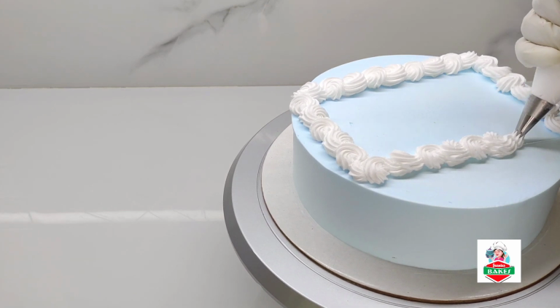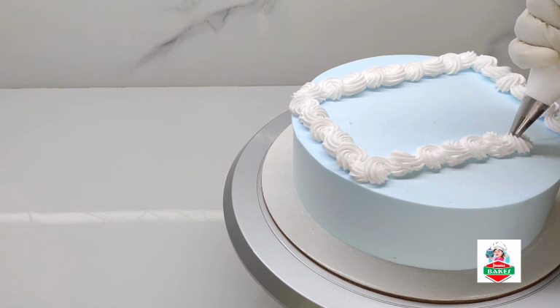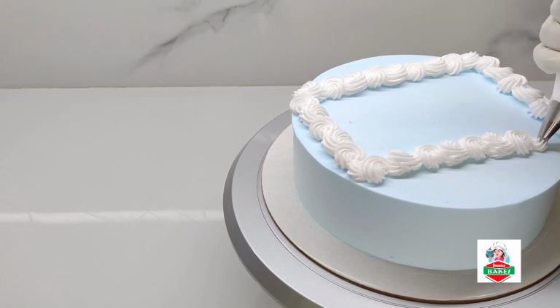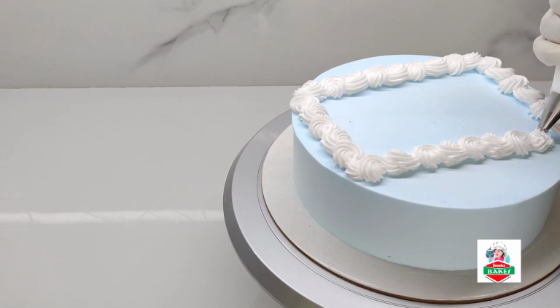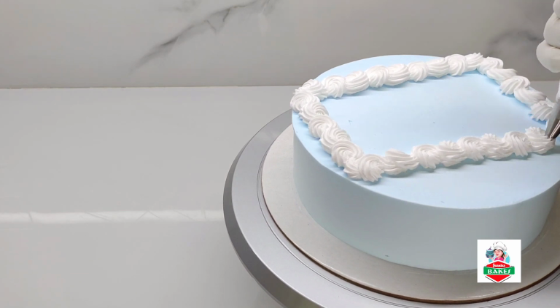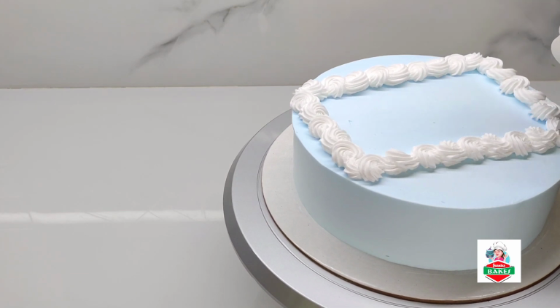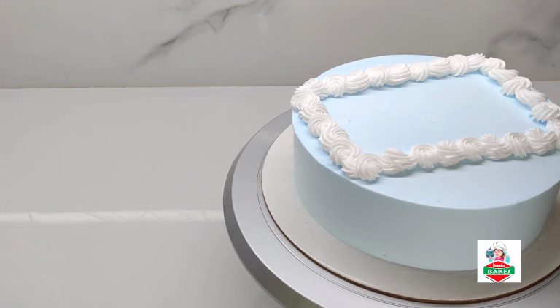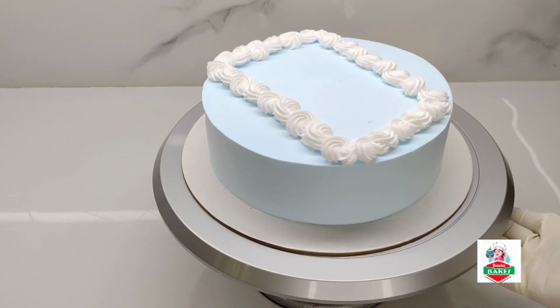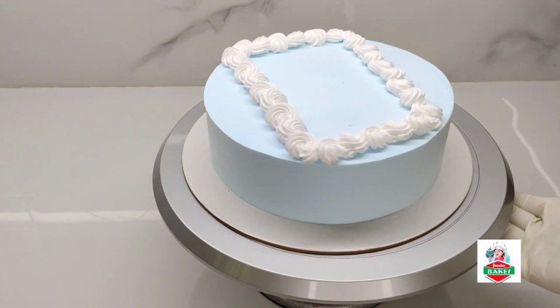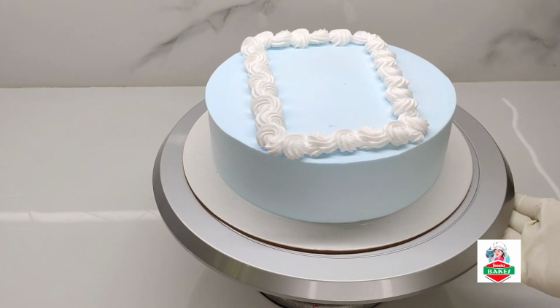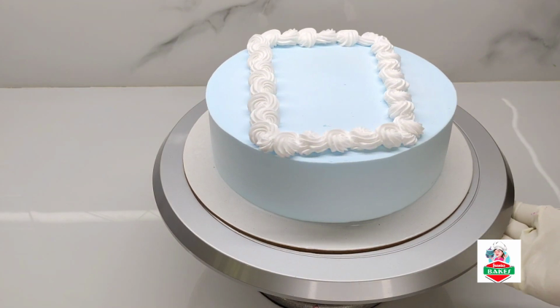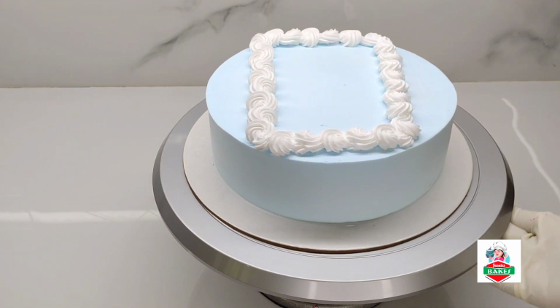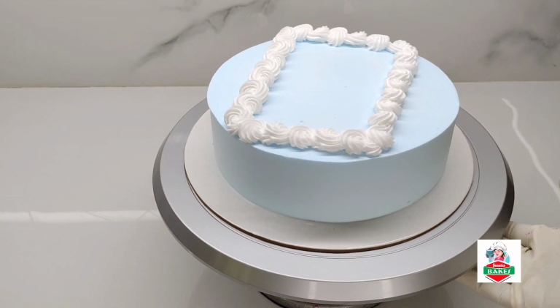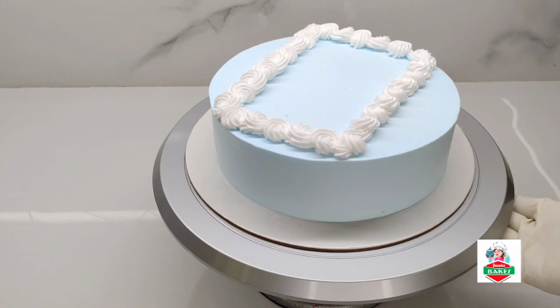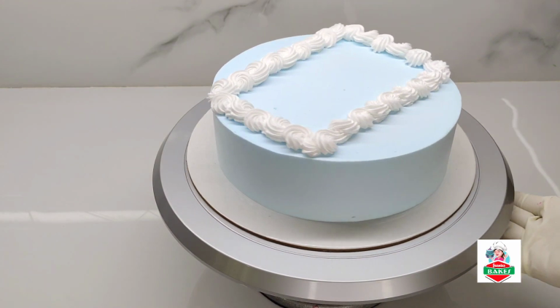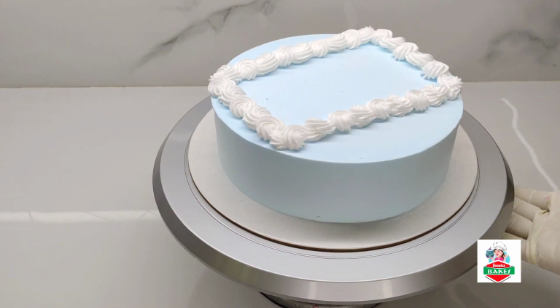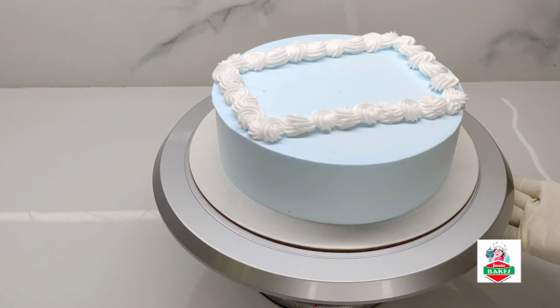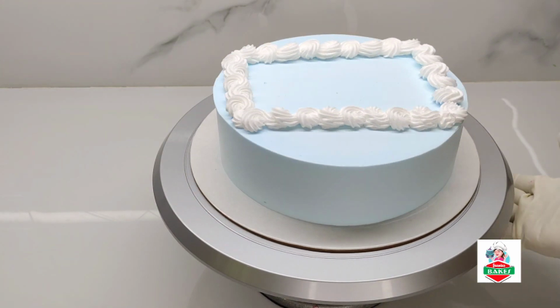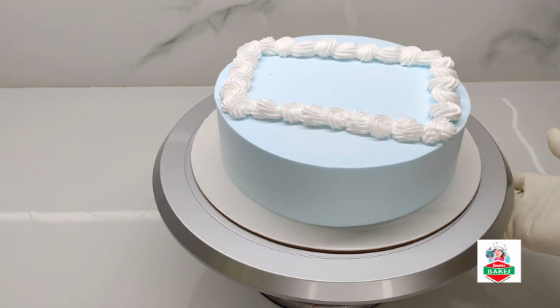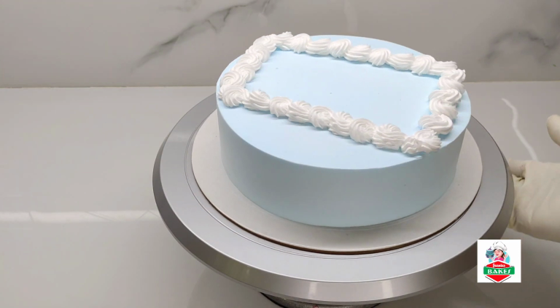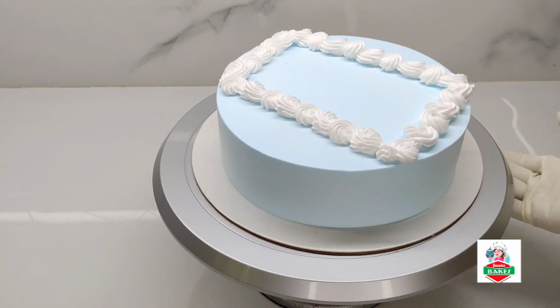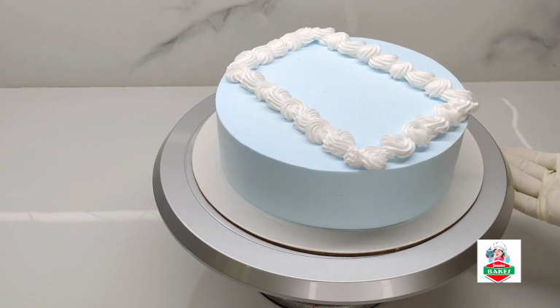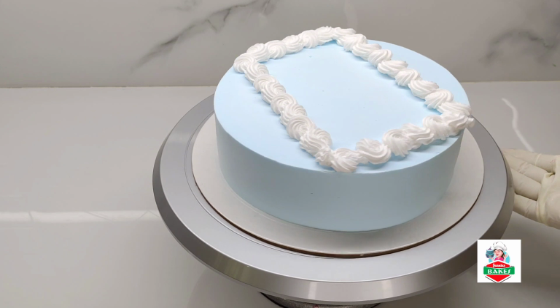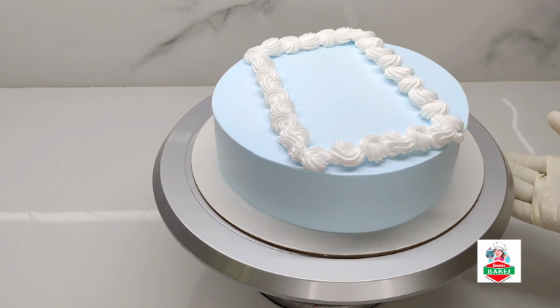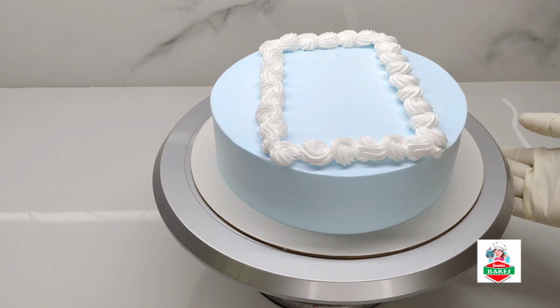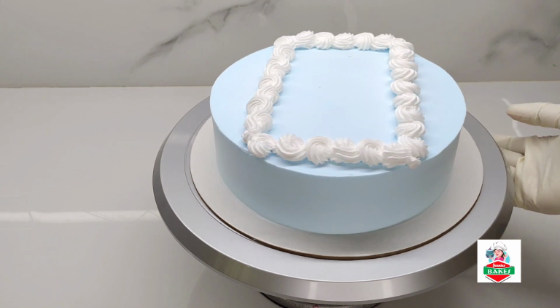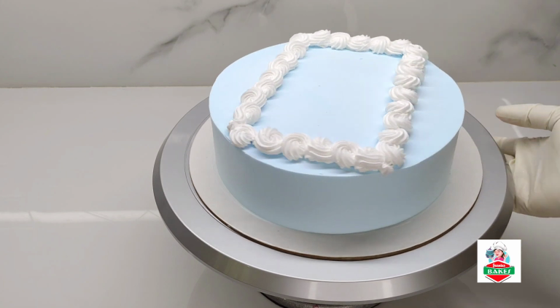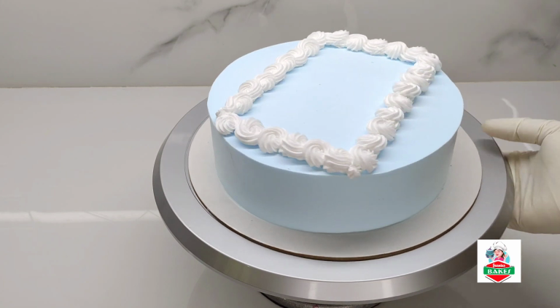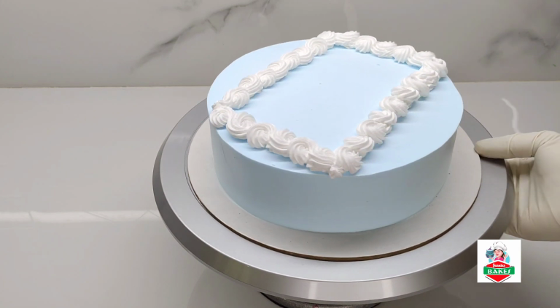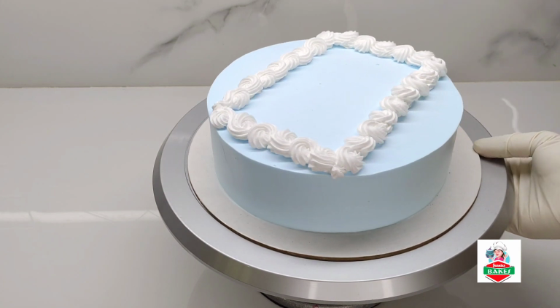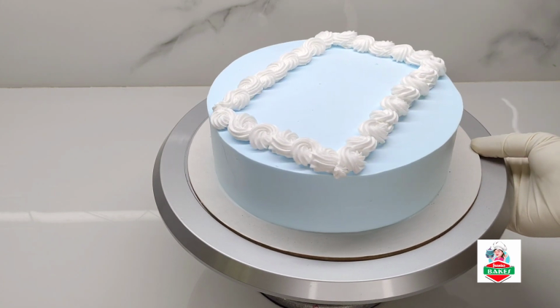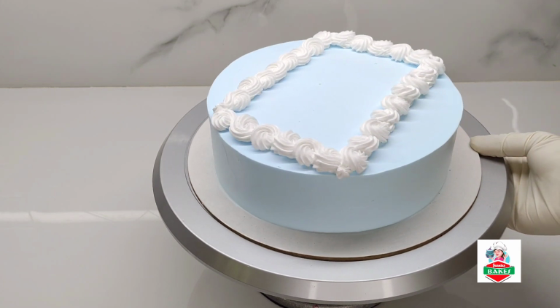With the cake, the white cream is used to design. Now we have to use the flower decoration.